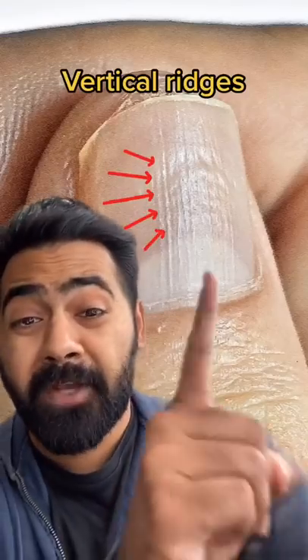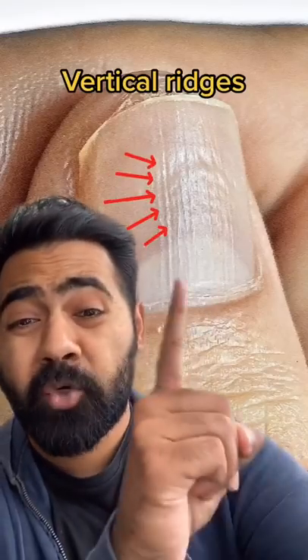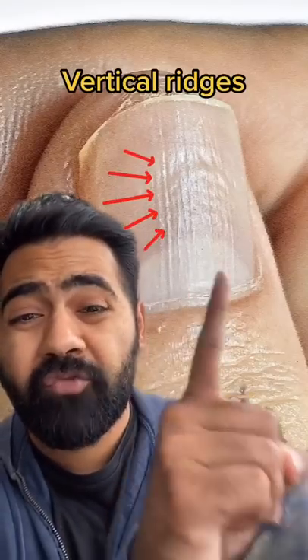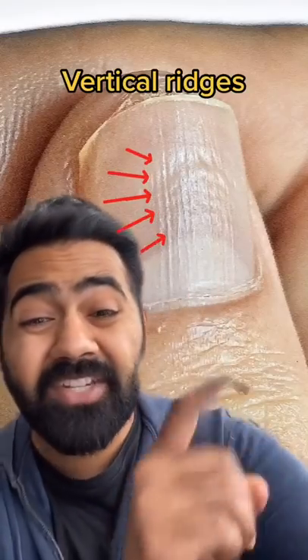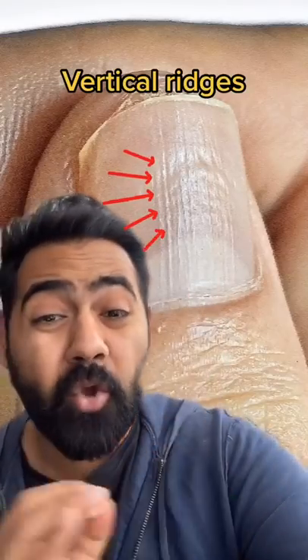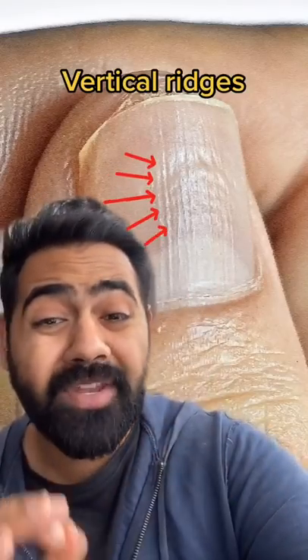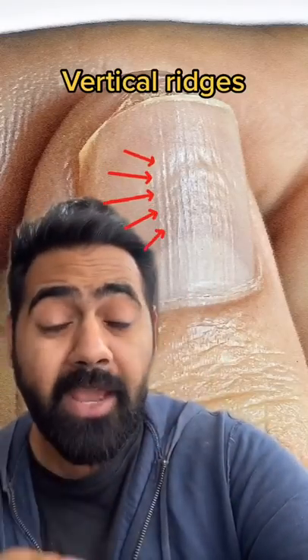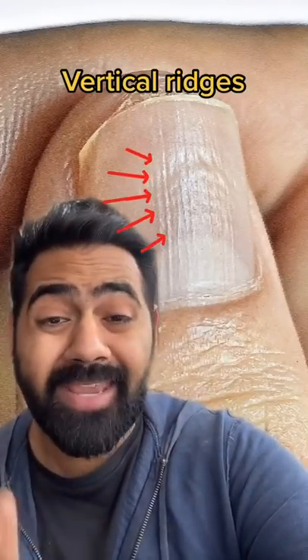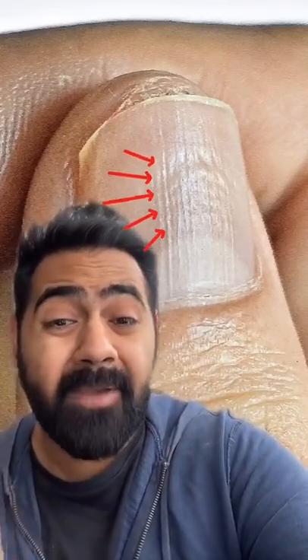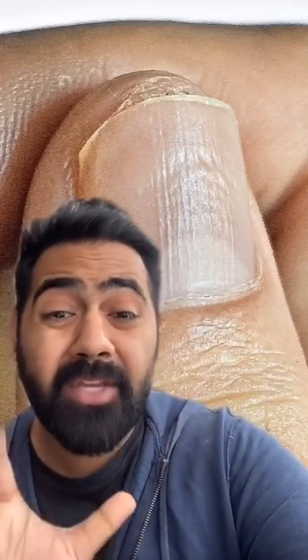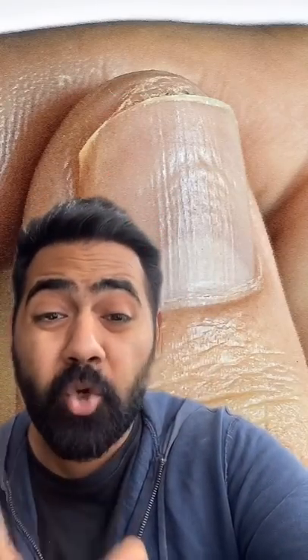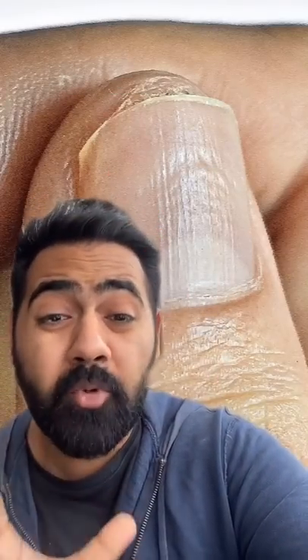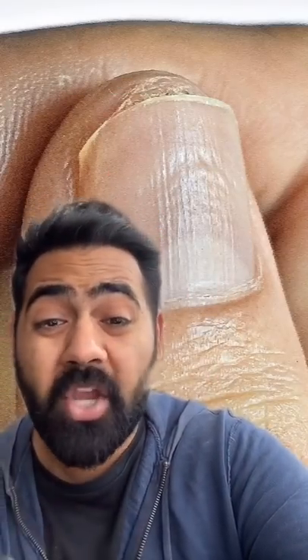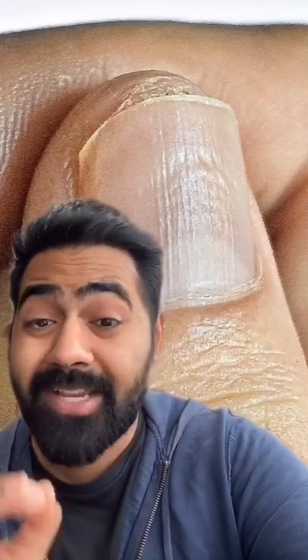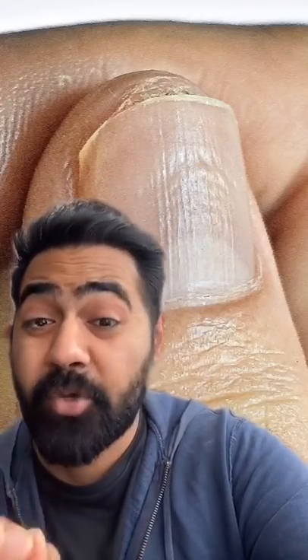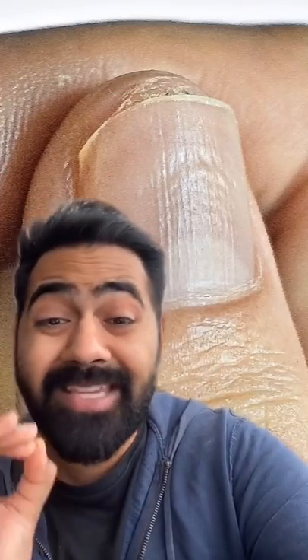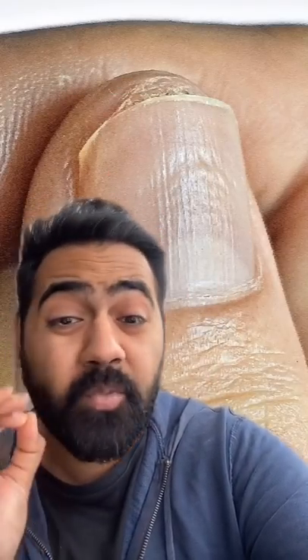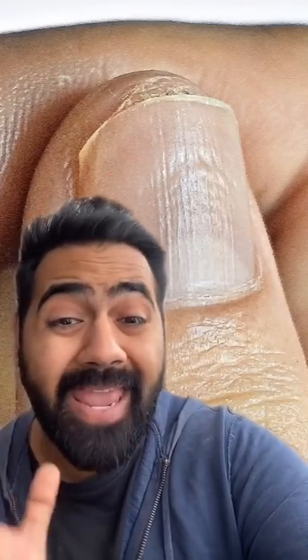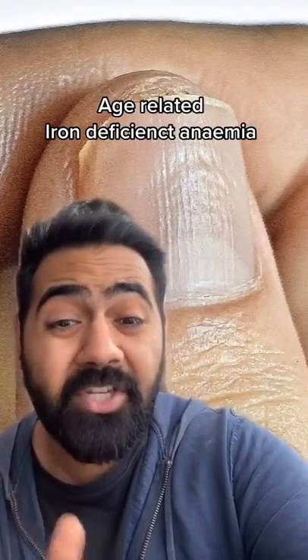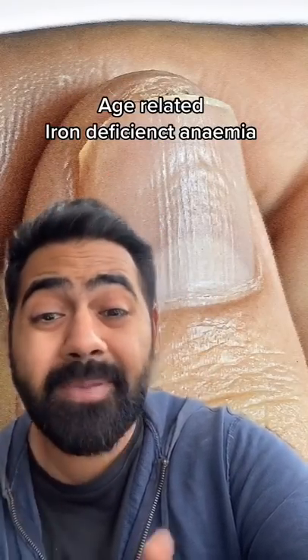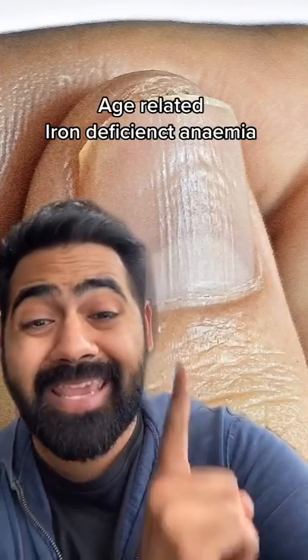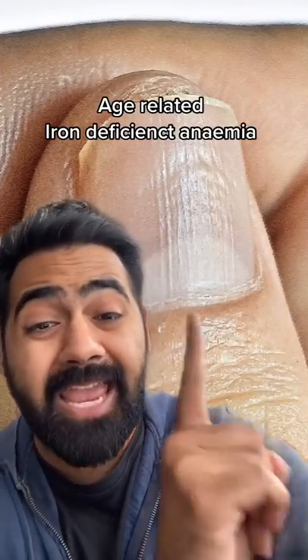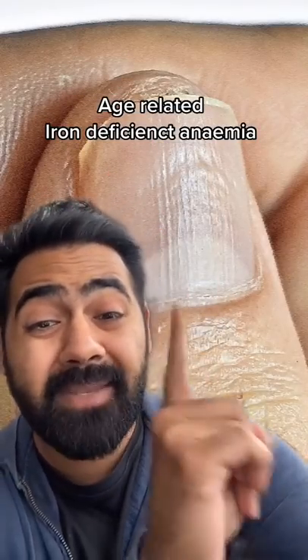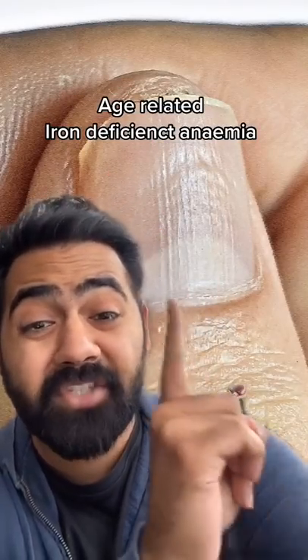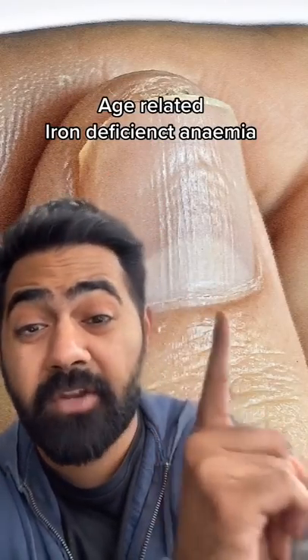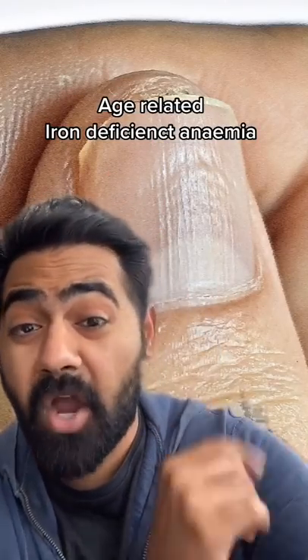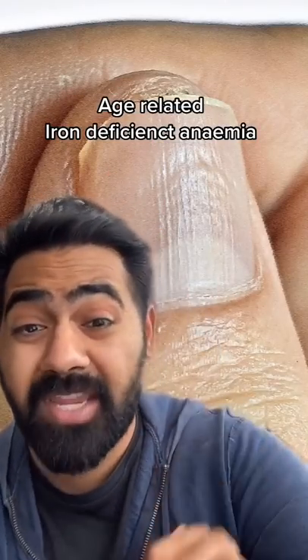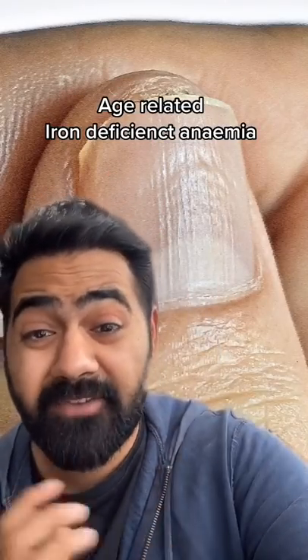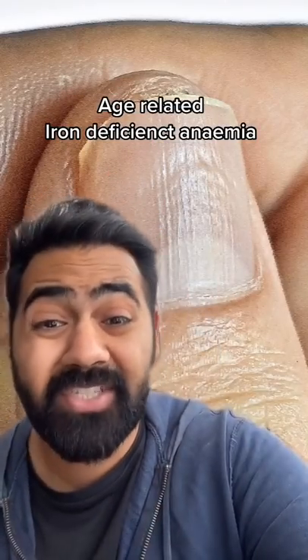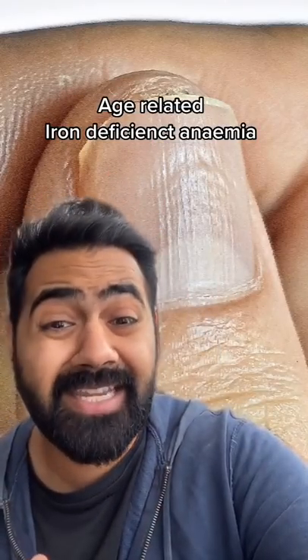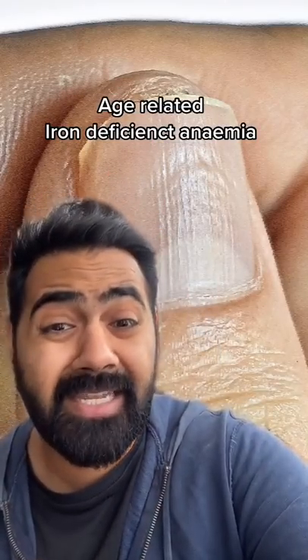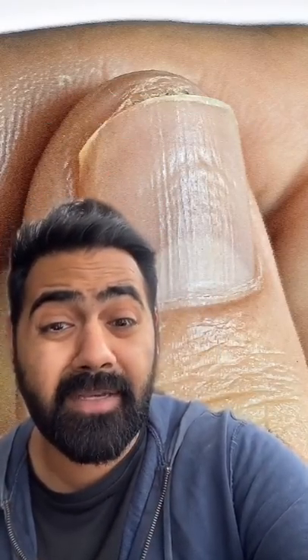Vertical ridges on the nail can be a normal sign associated with aging, but can also be a sign of iron deficiency anemia.